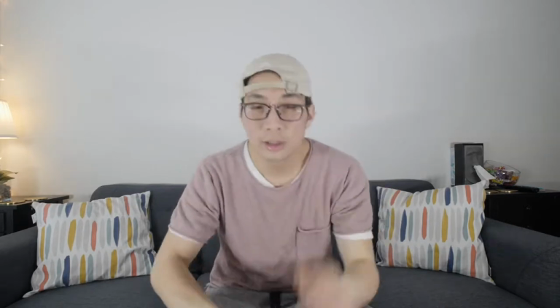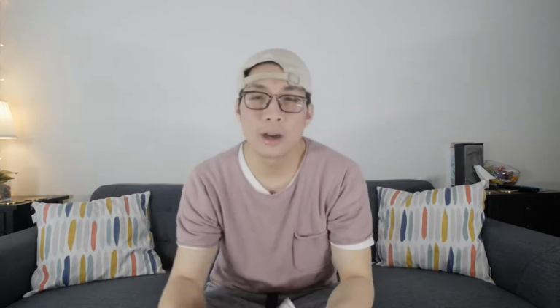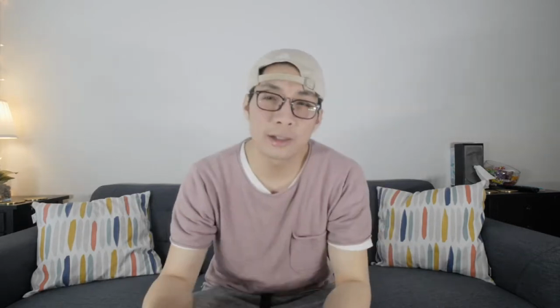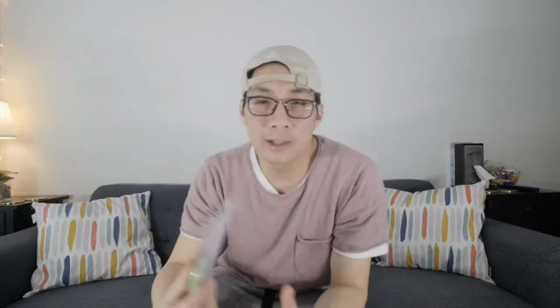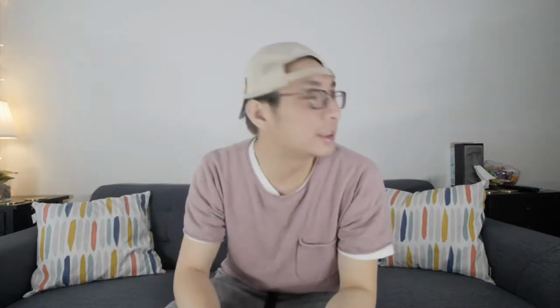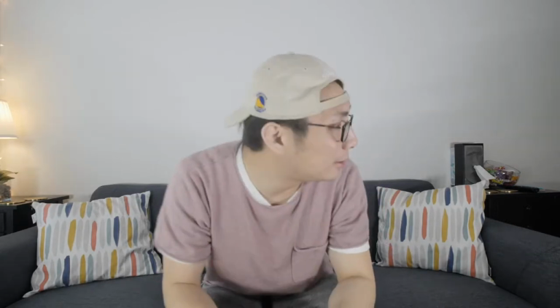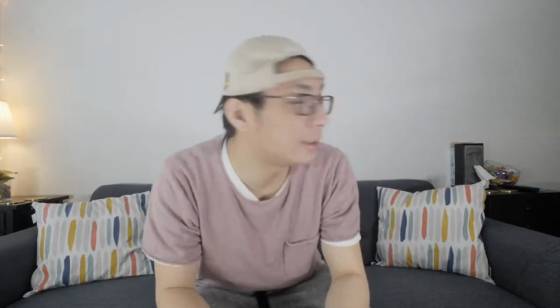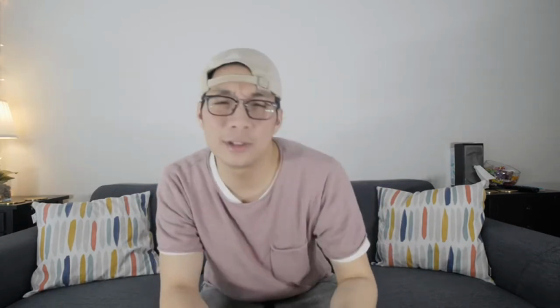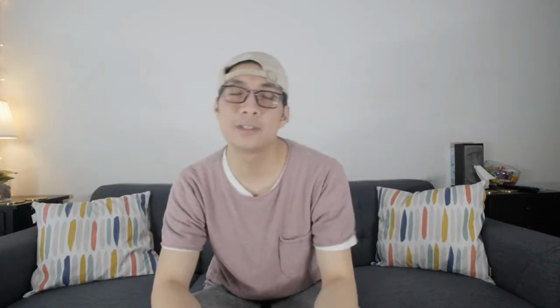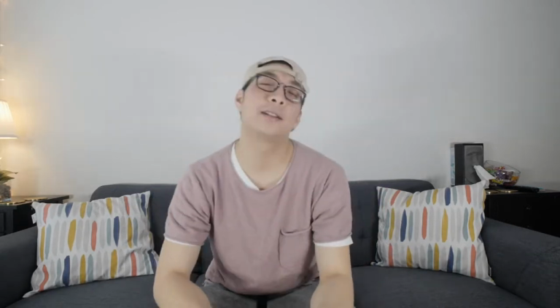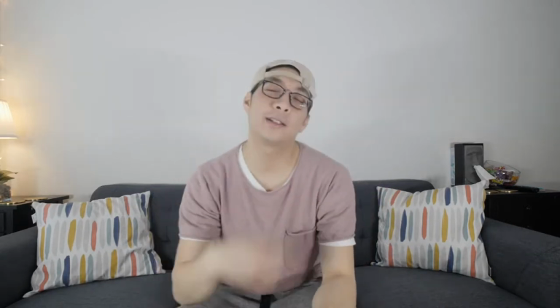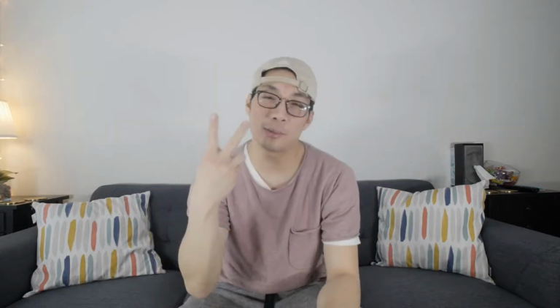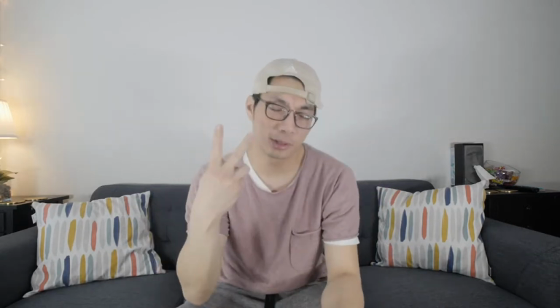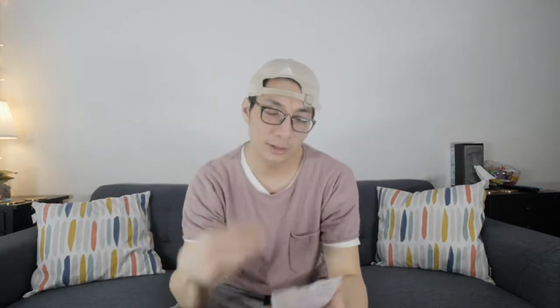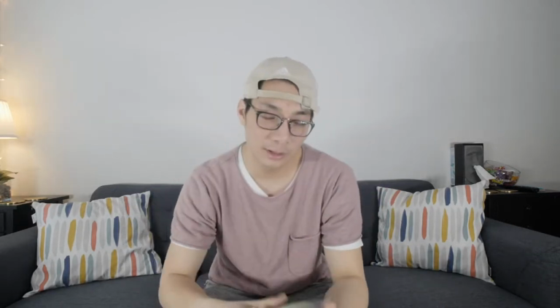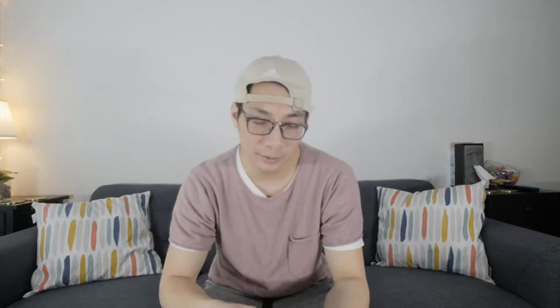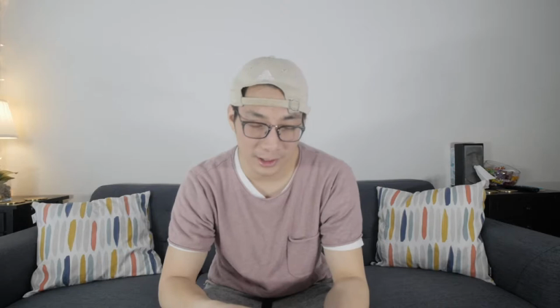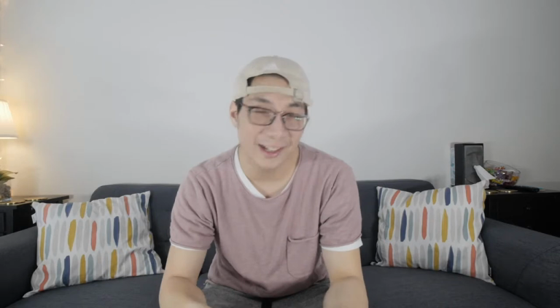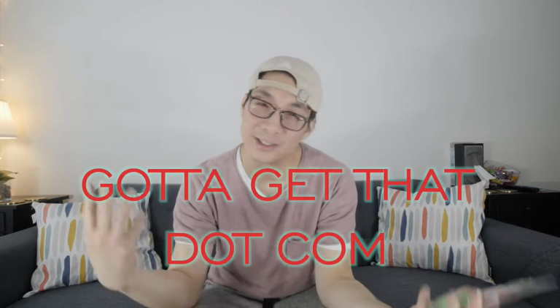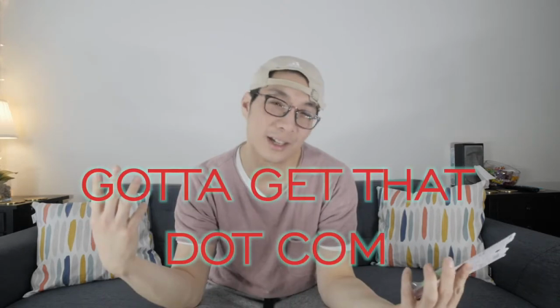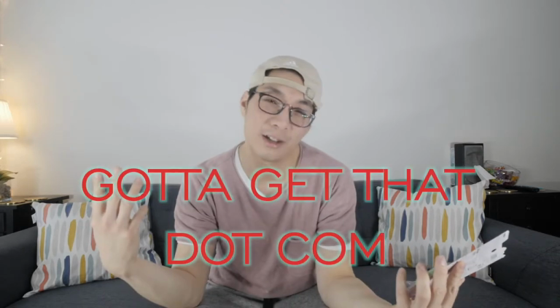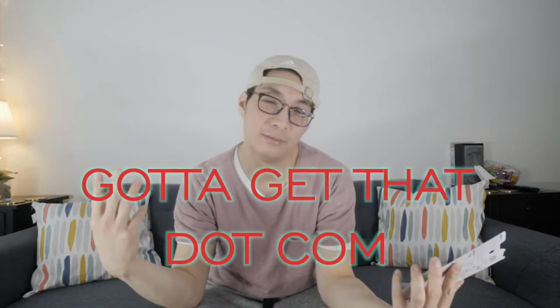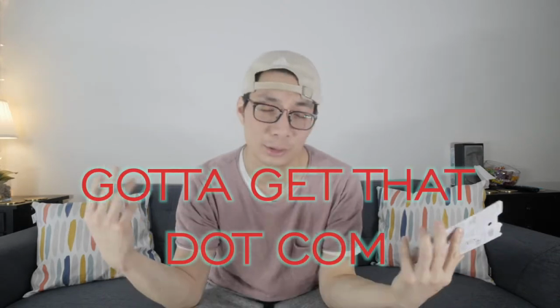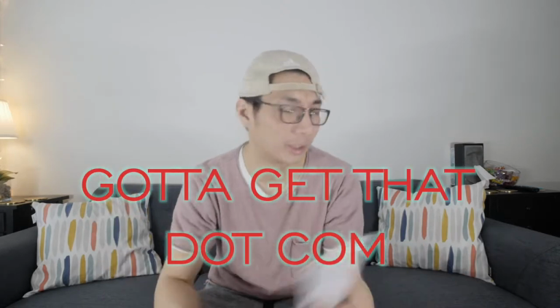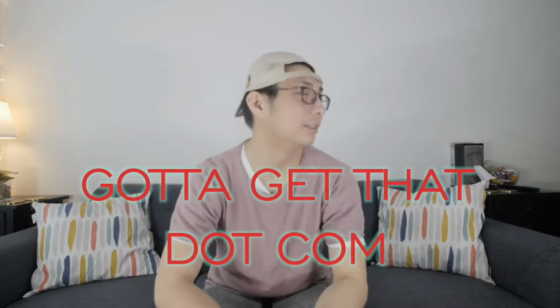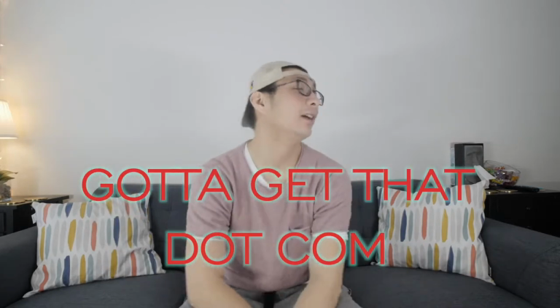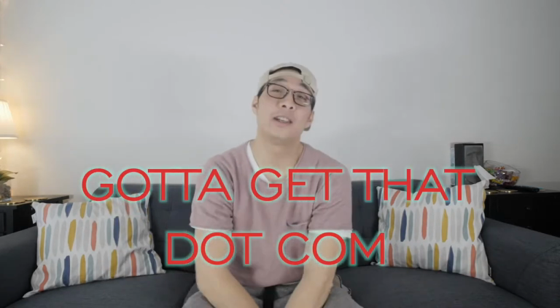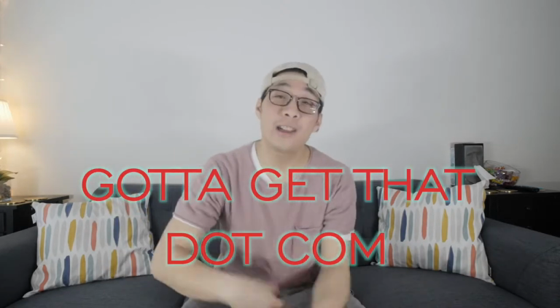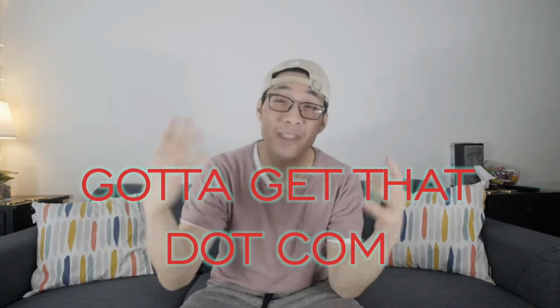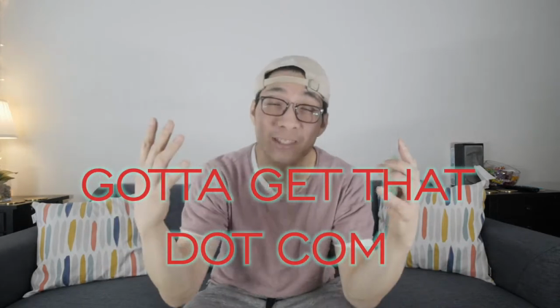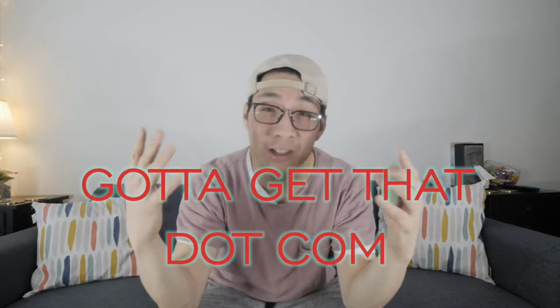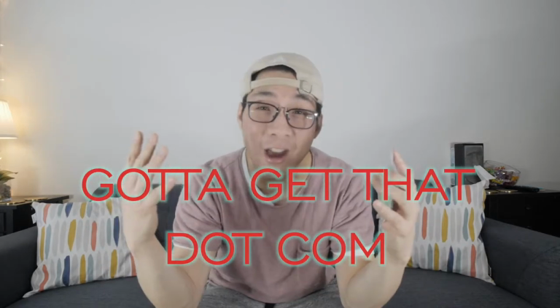Alright guys, what's up? How are you doing? This is the second episode of YouGottaGetThis.com. YouGottaGetThis.com!